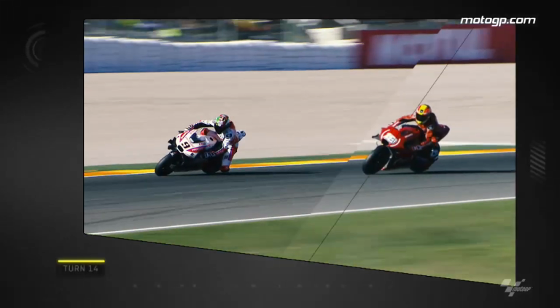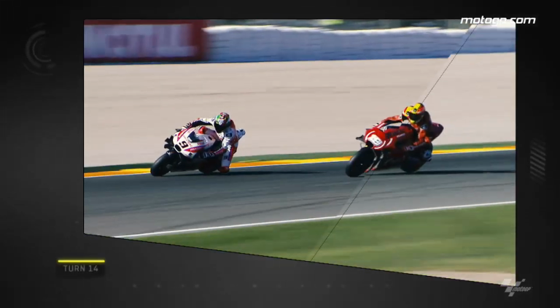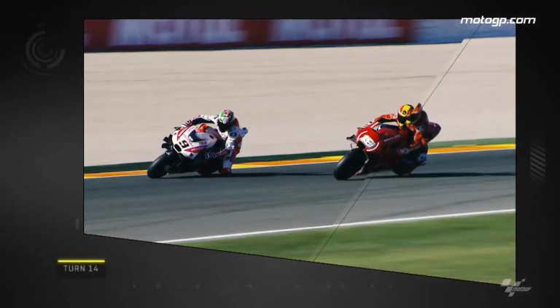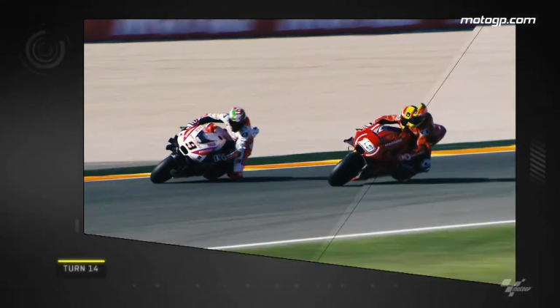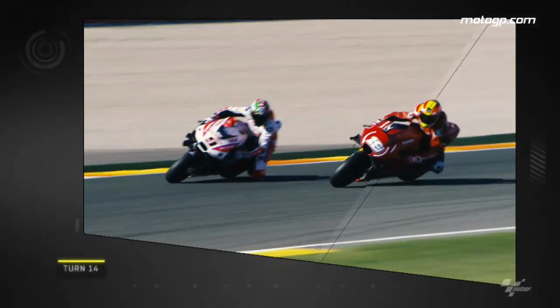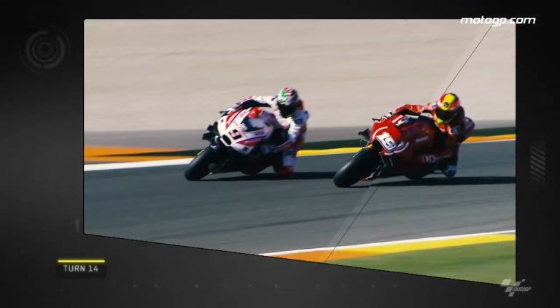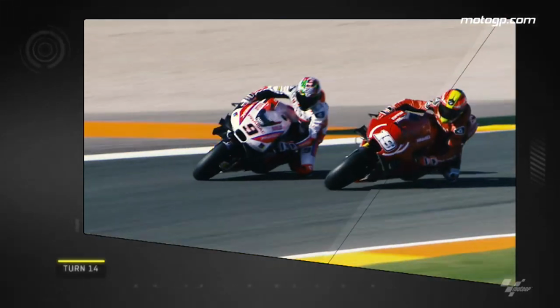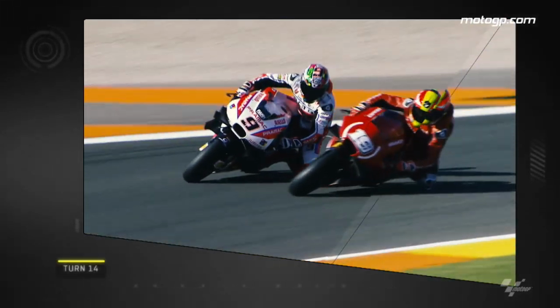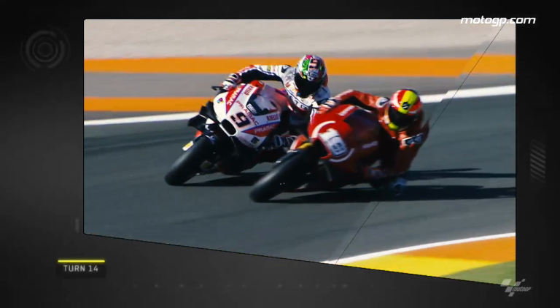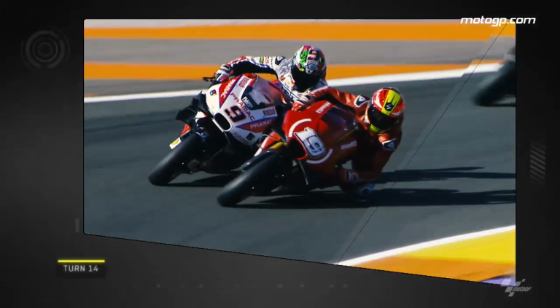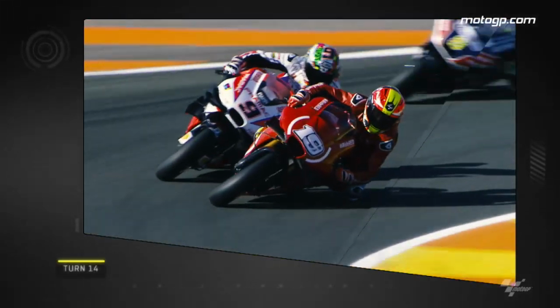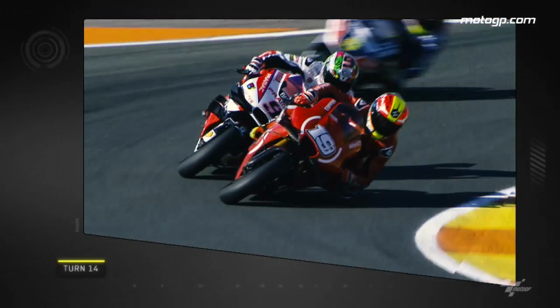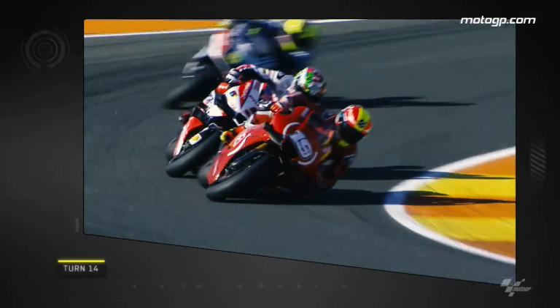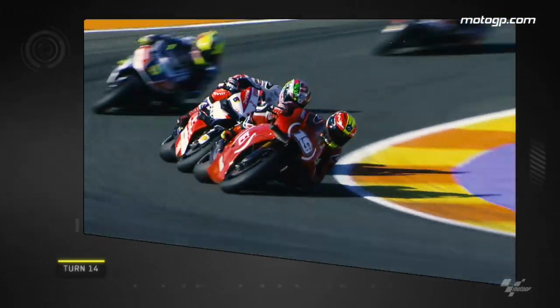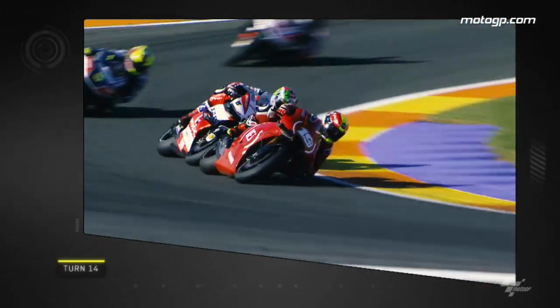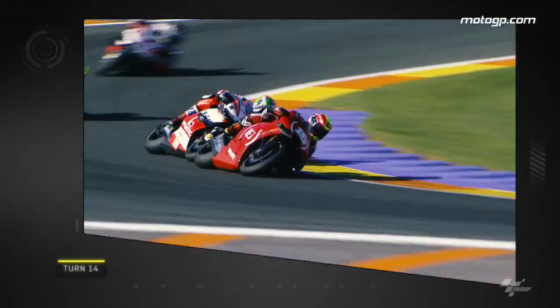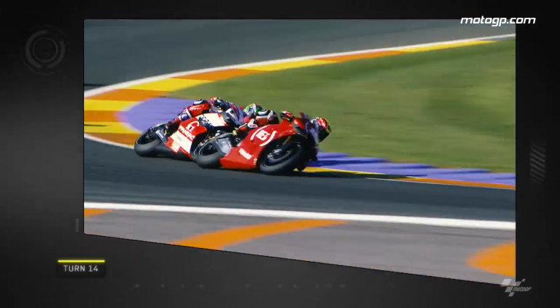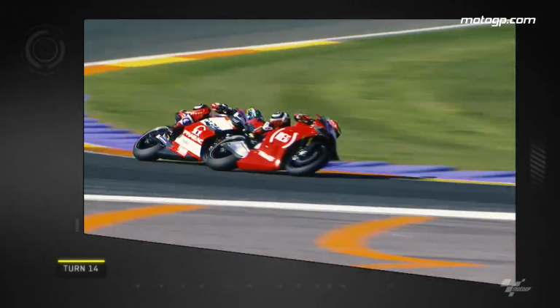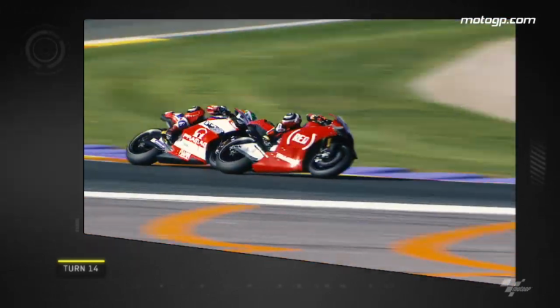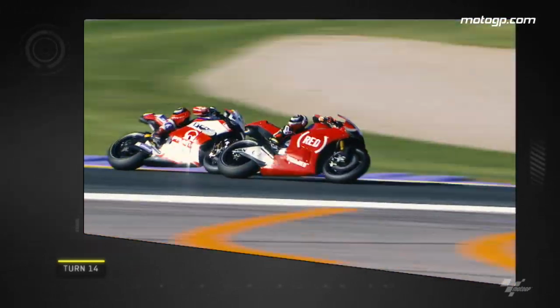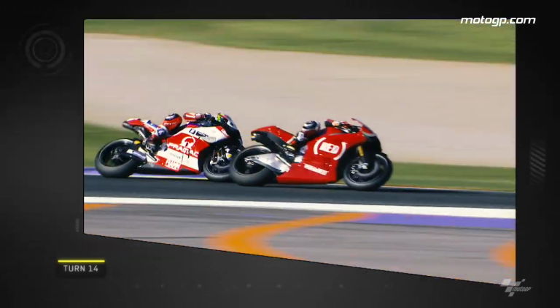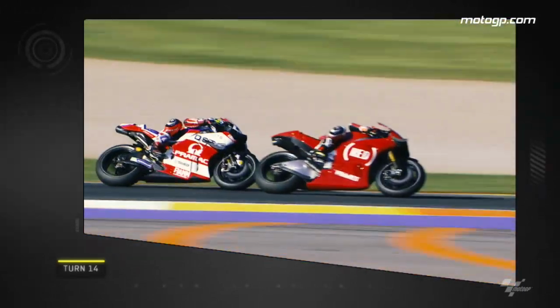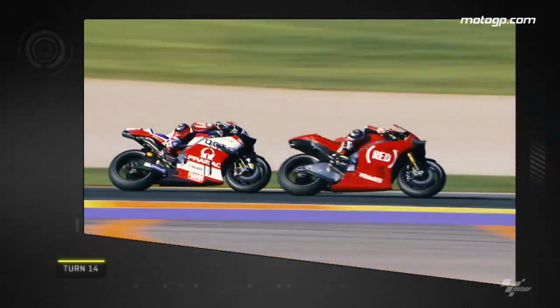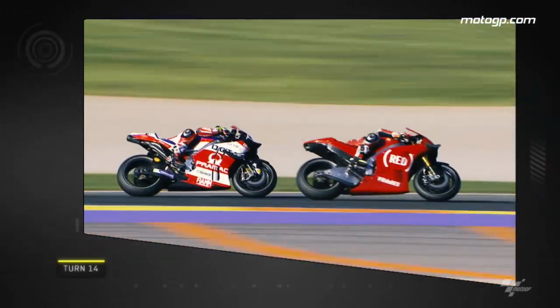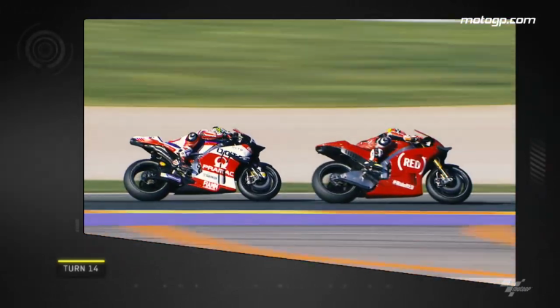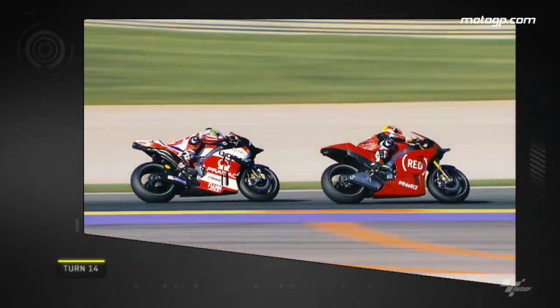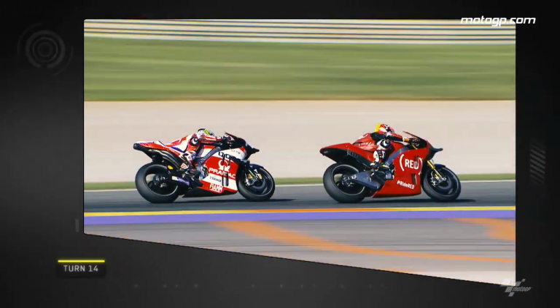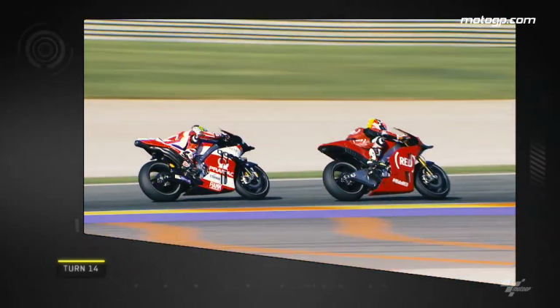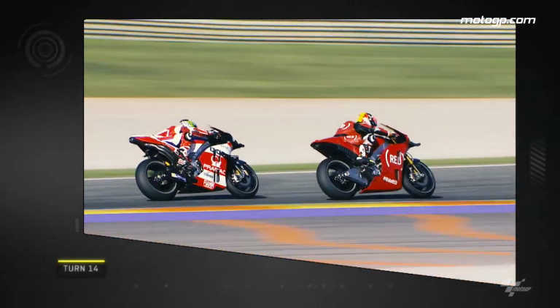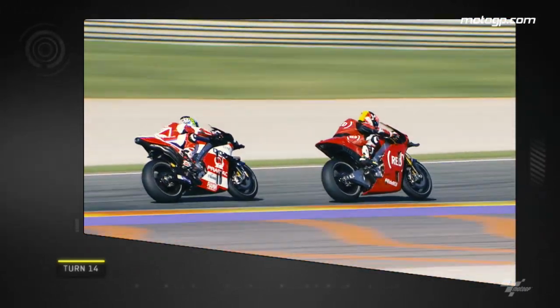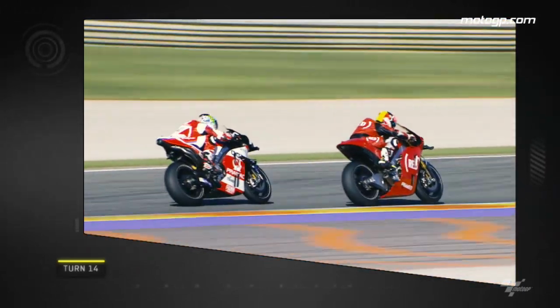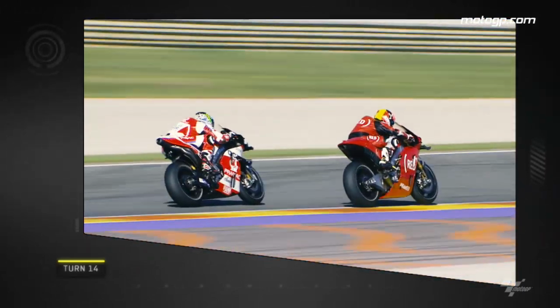Turn 14 and here we see Alvaro Bautista move past Danilo Petrucci.